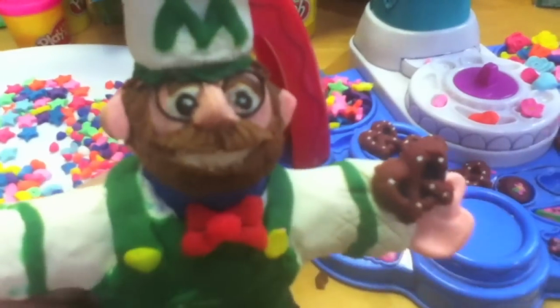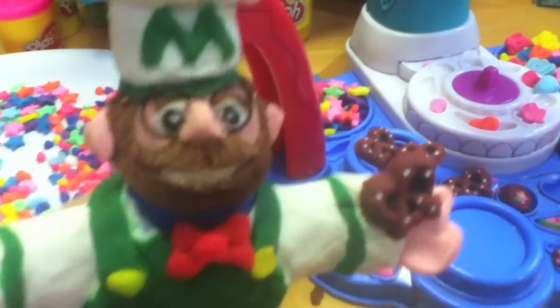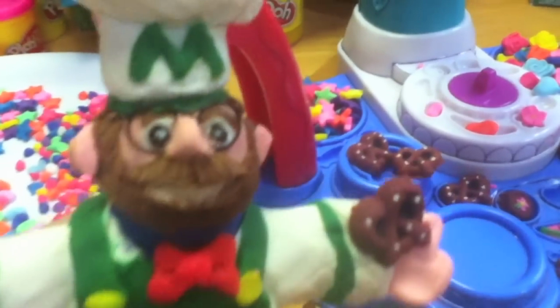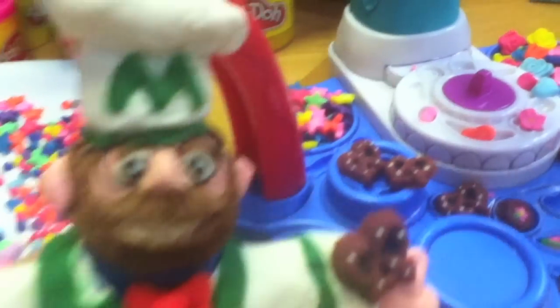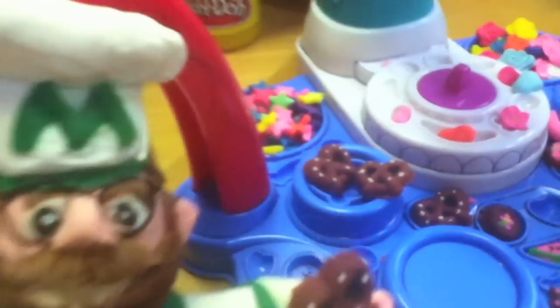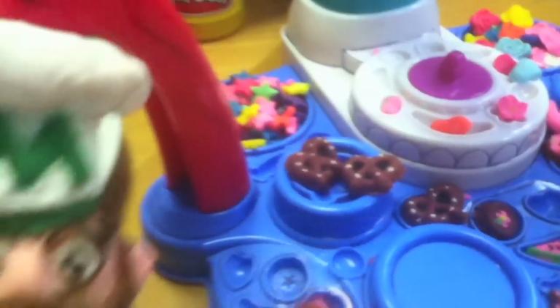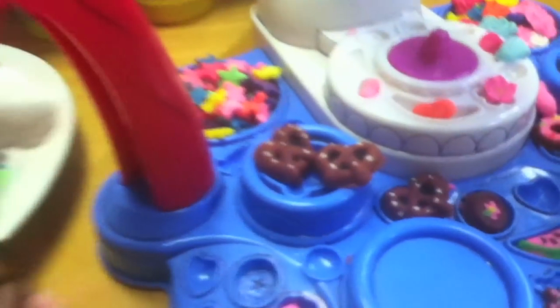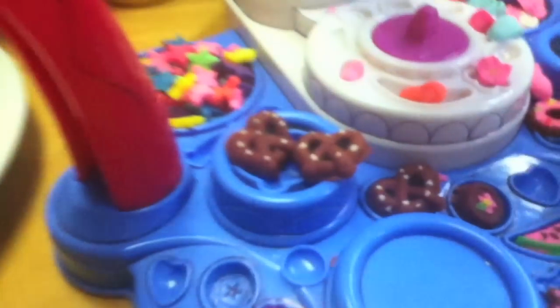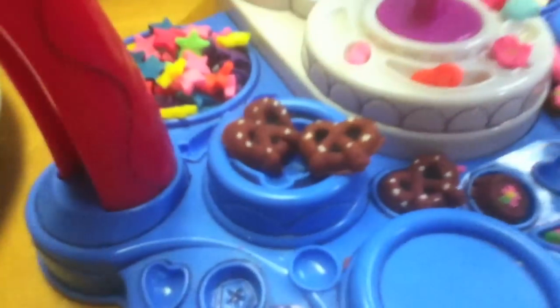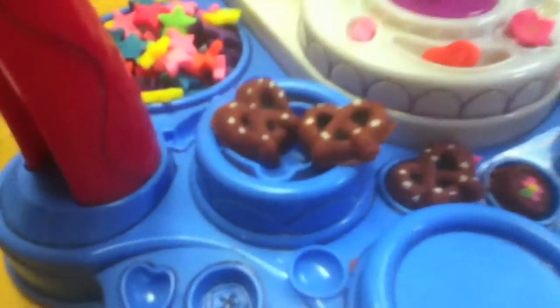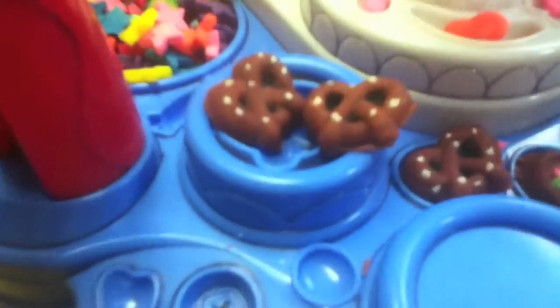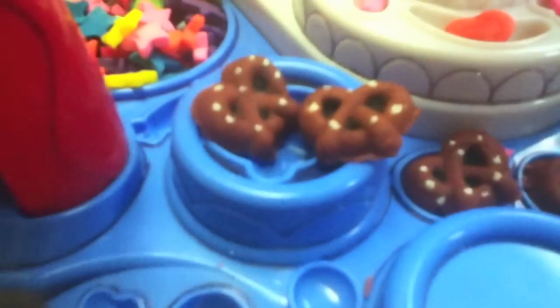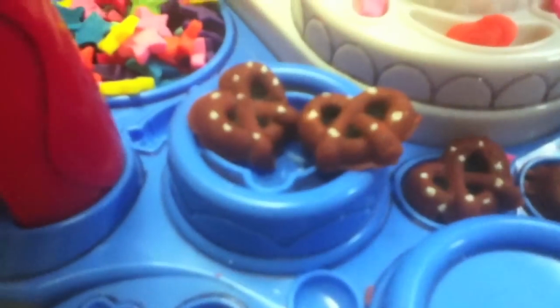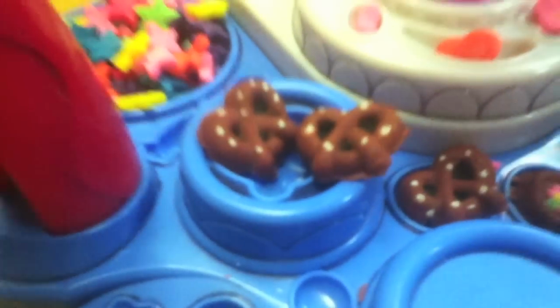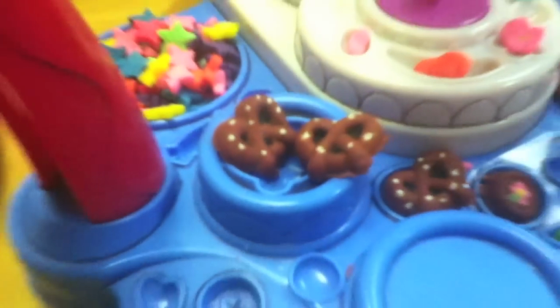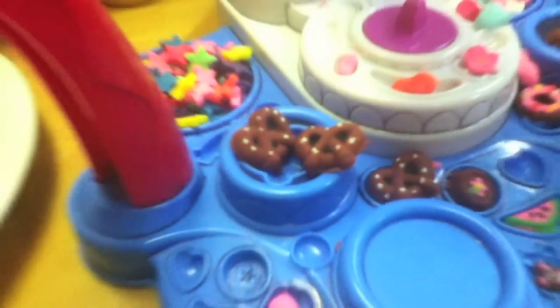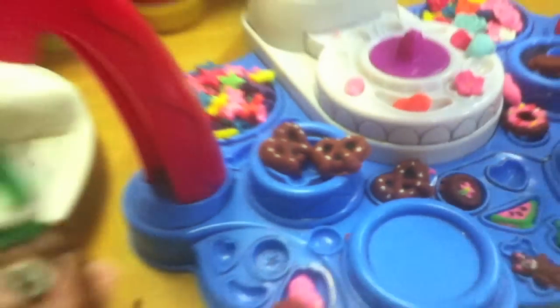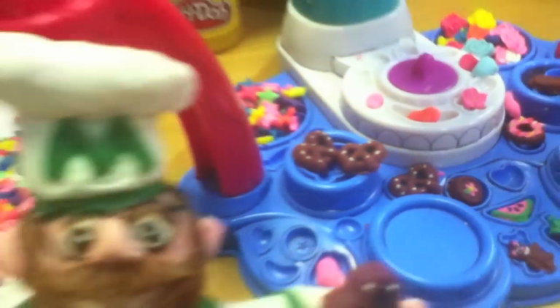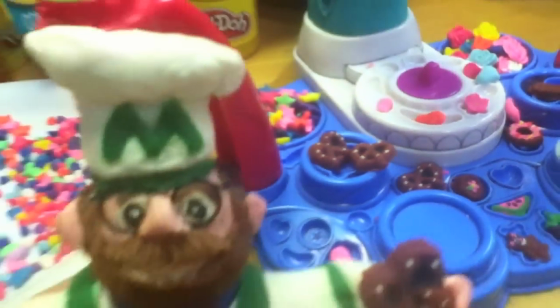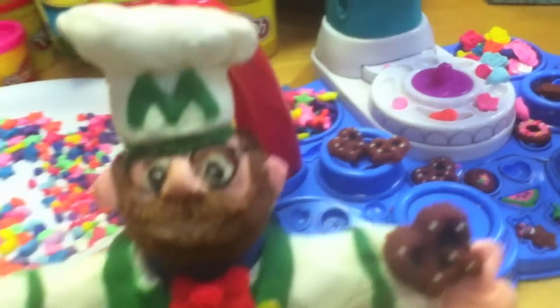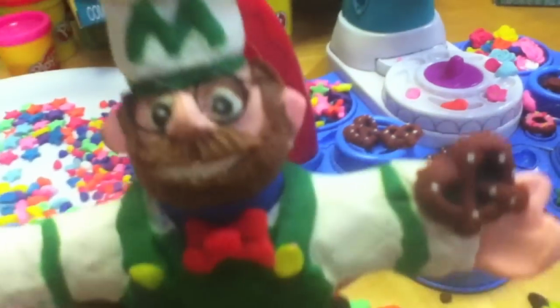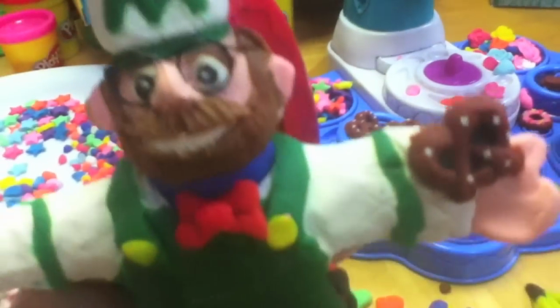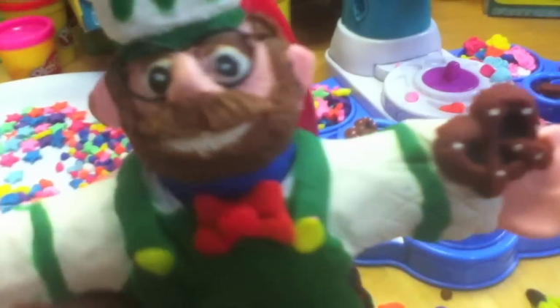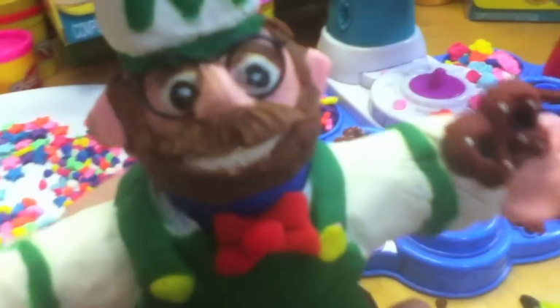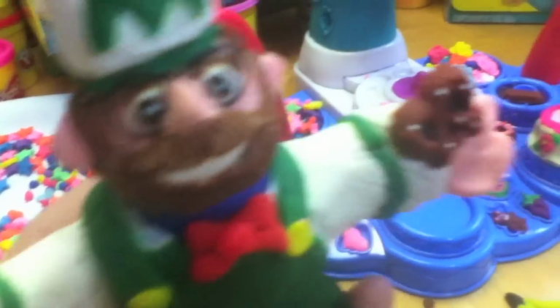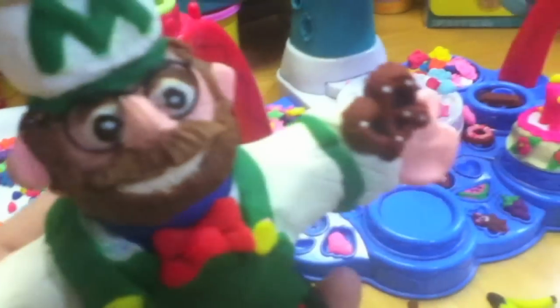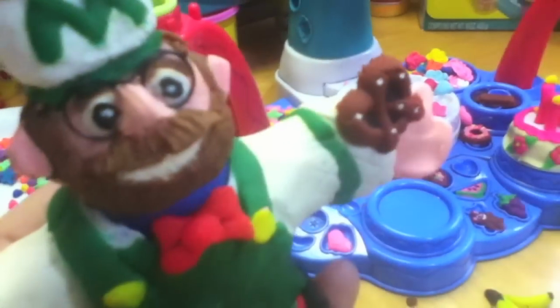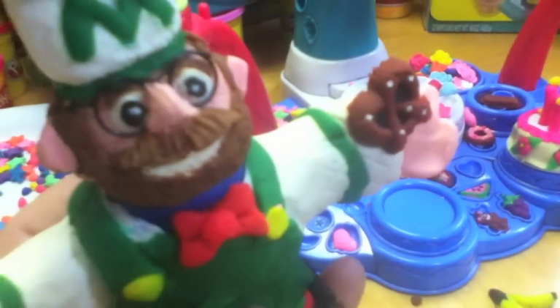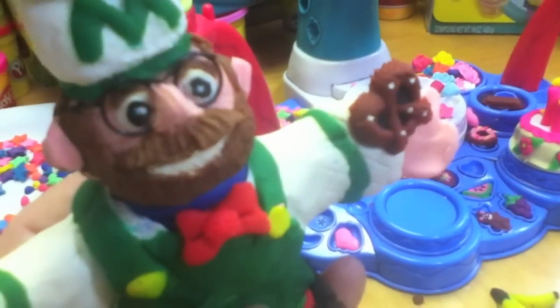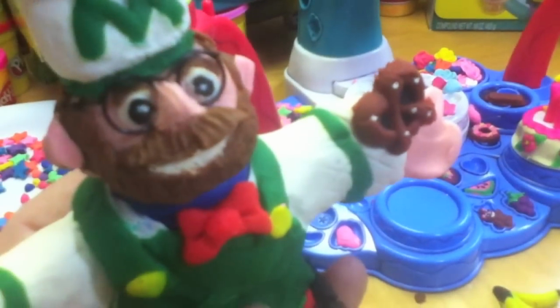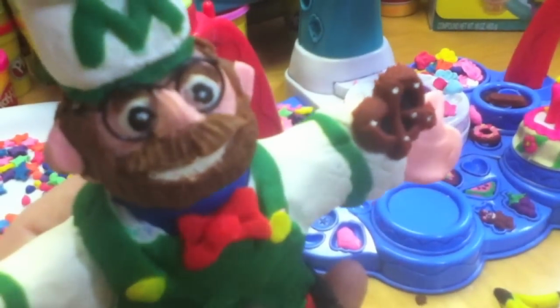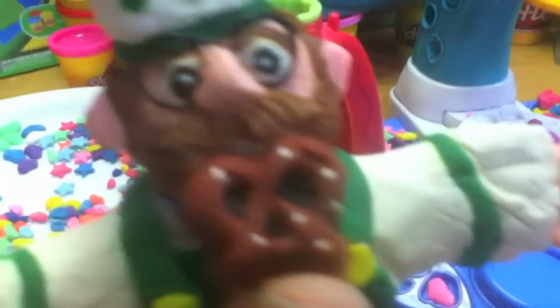Inexplicably, there's also a pretzel making station on this ice cream set. But I love pretzels, so it's okay.